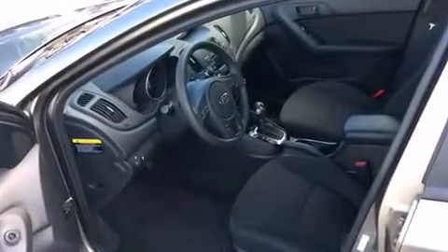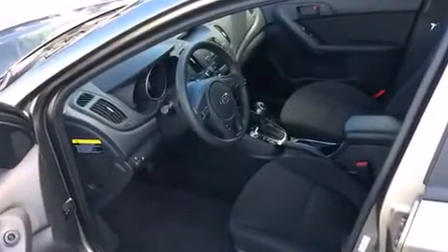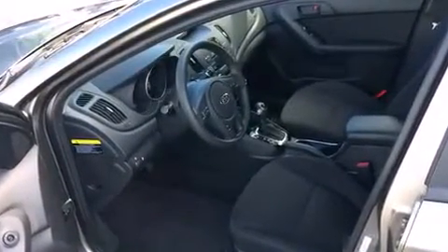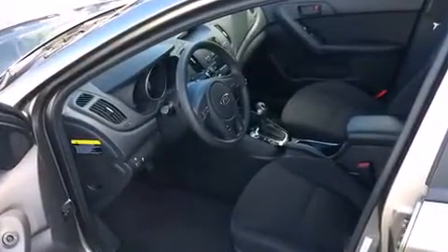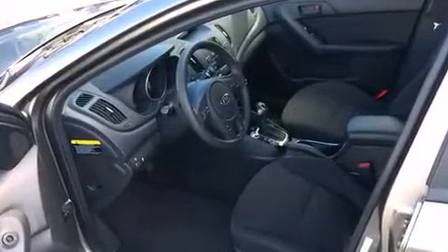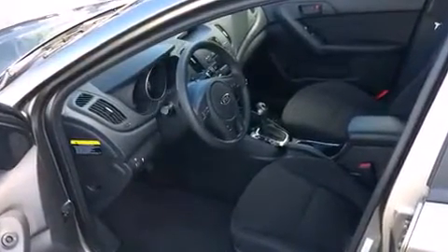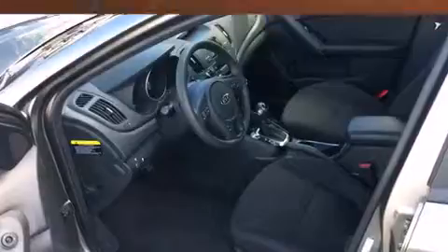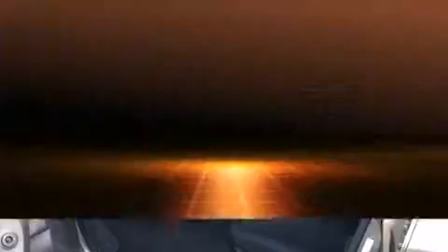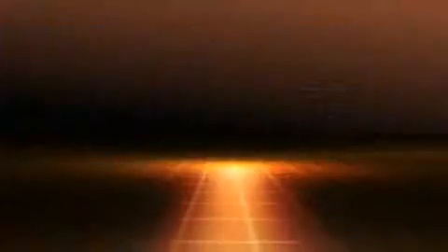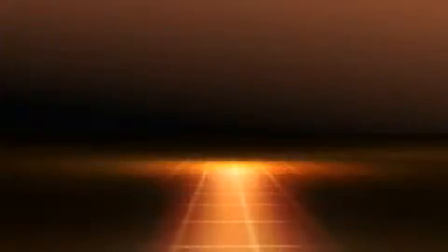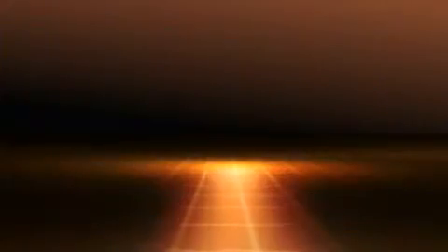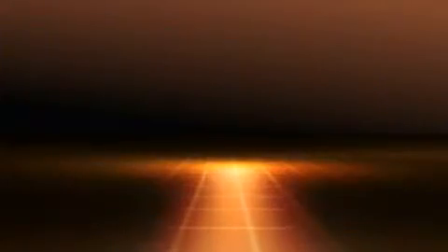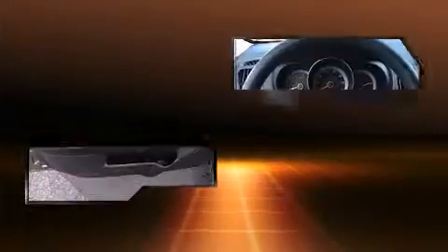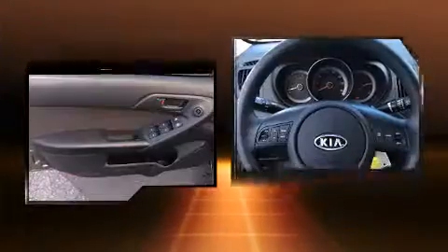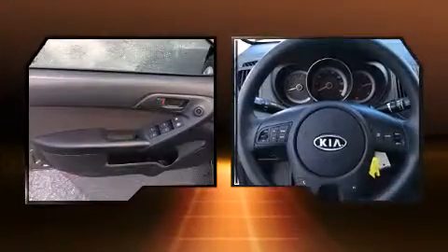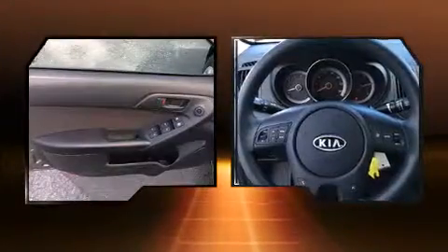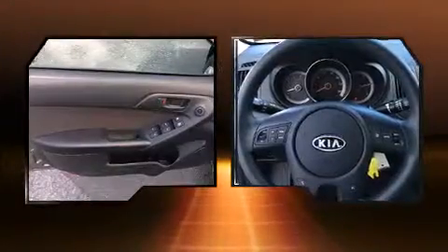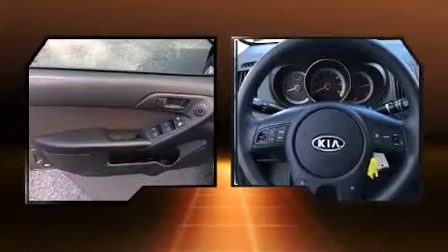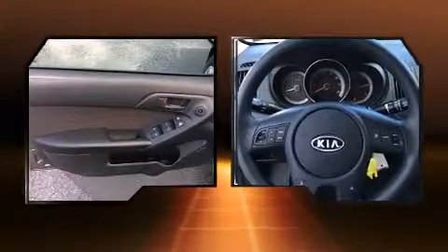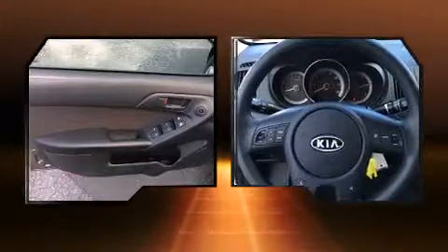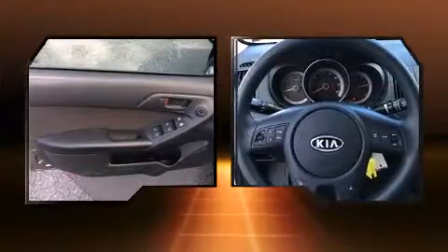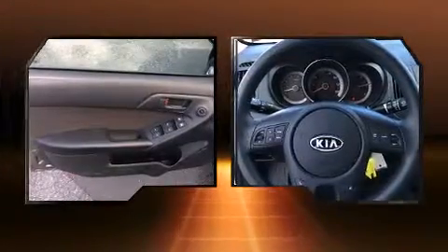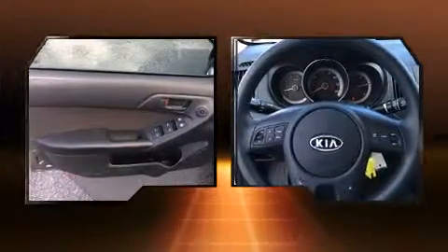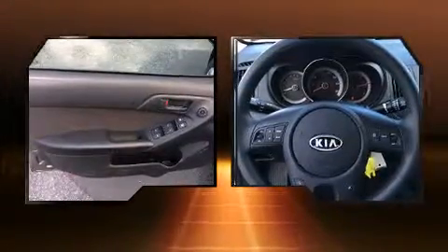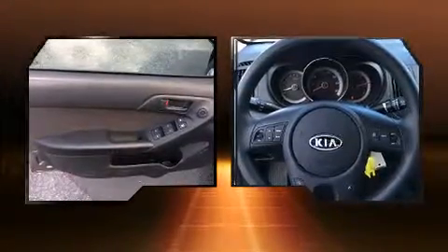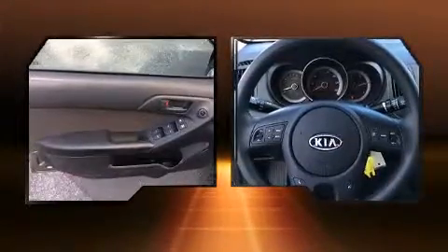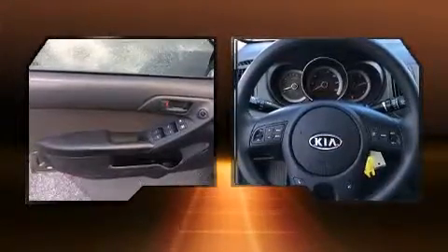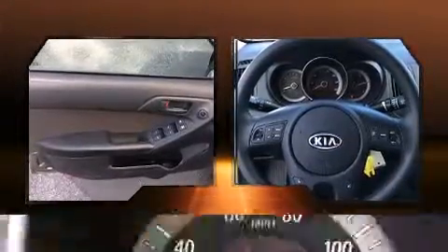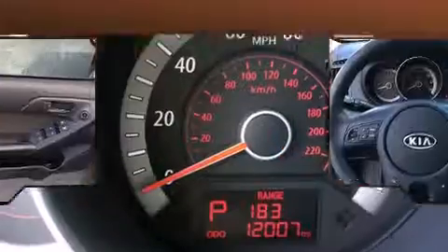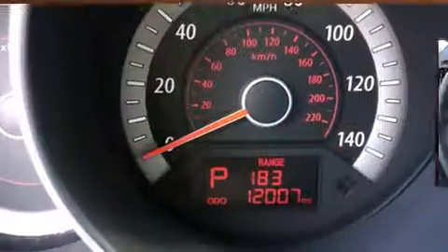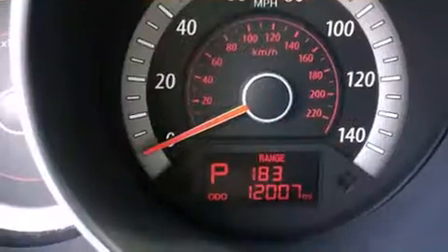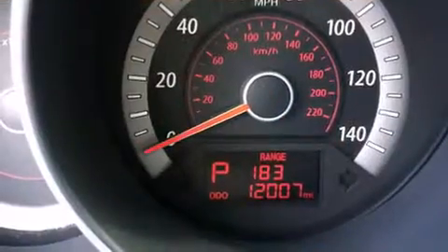Audio features include a CD player with MP3 capability and 6 speakers, providing excellent sound throughout the cabin.